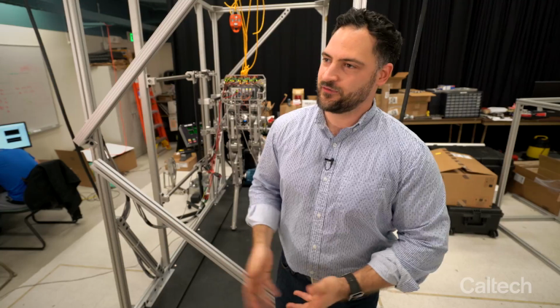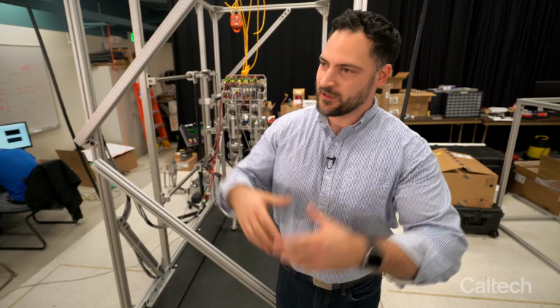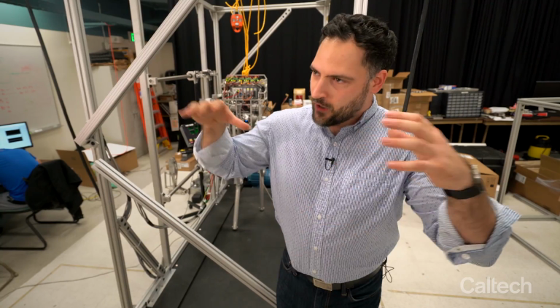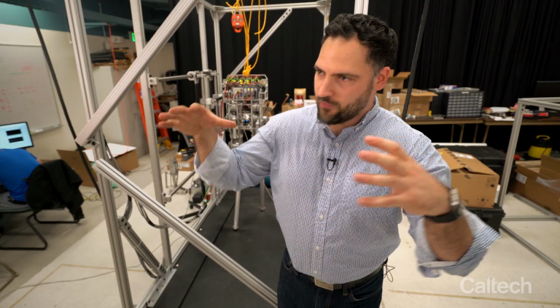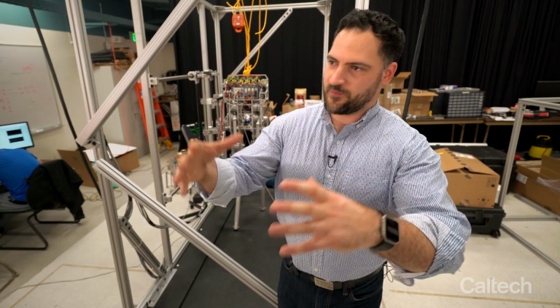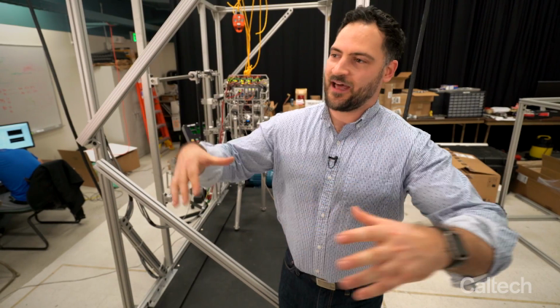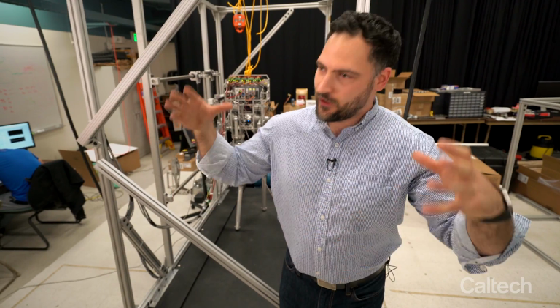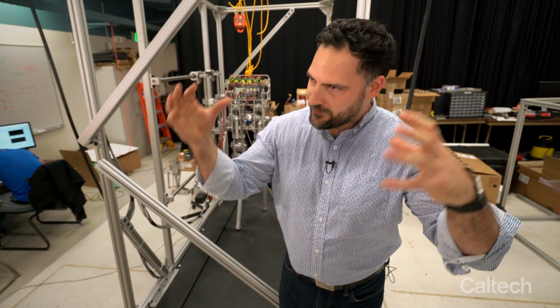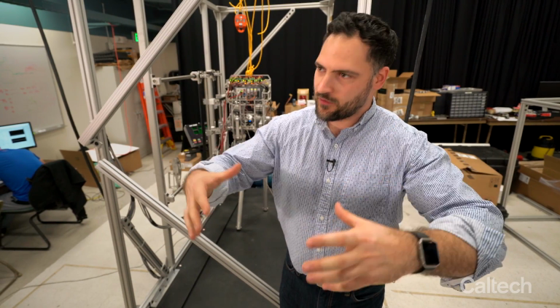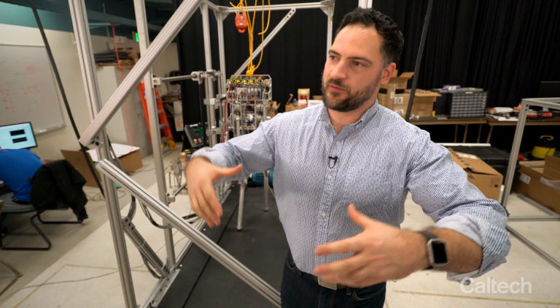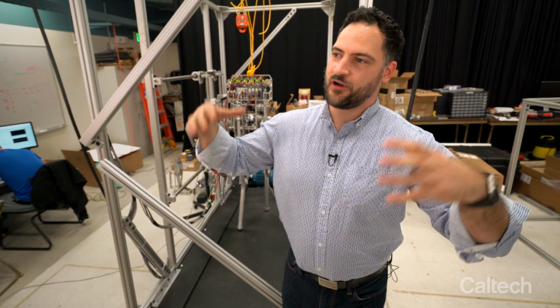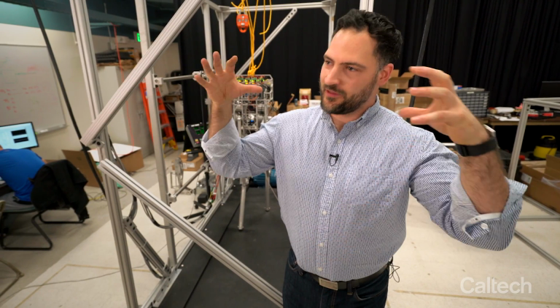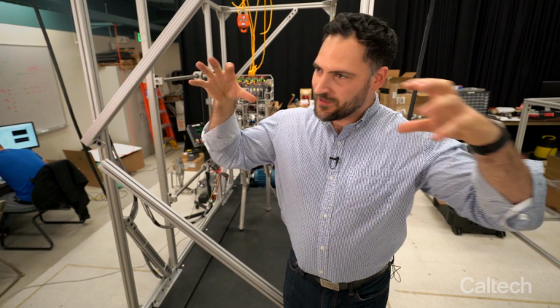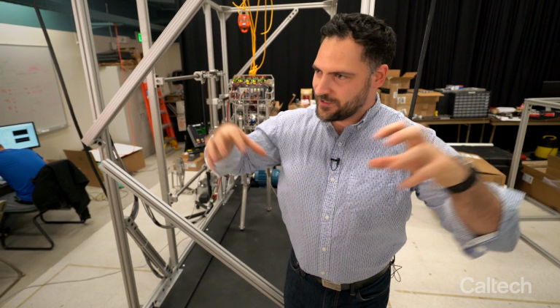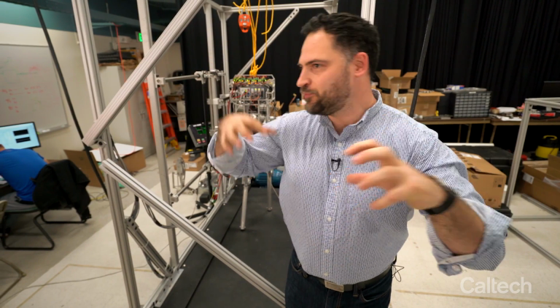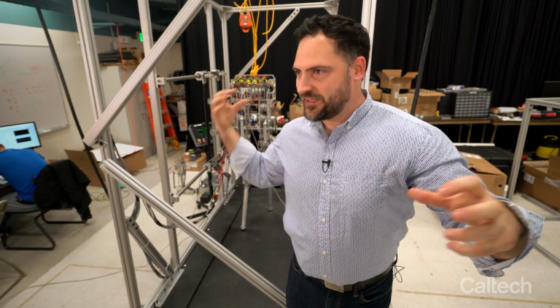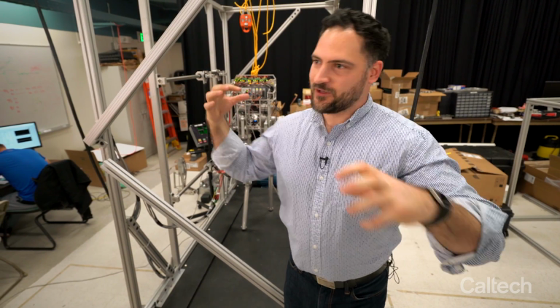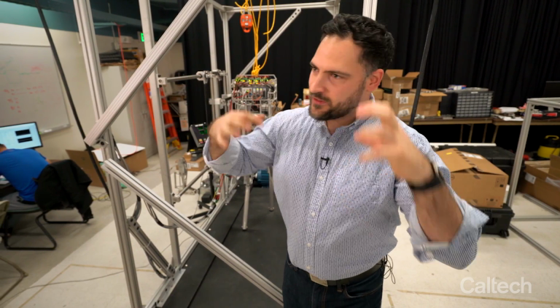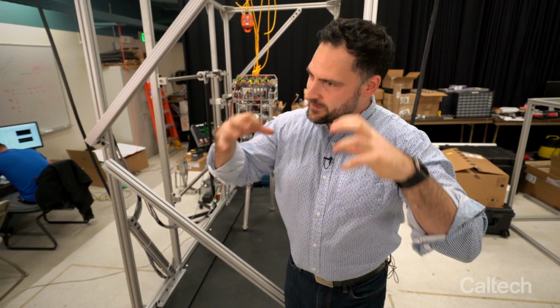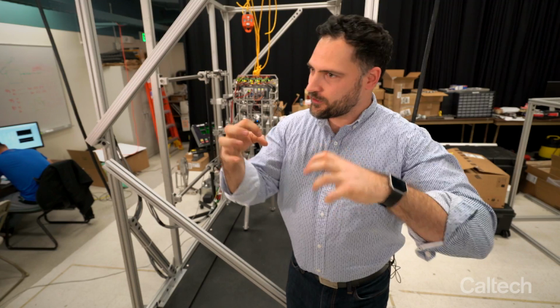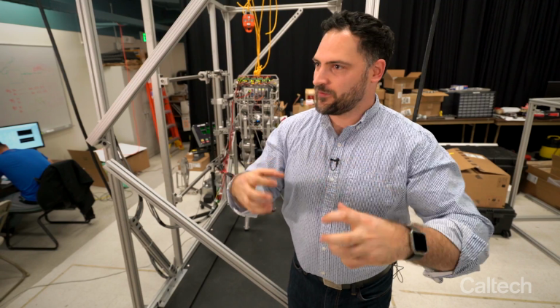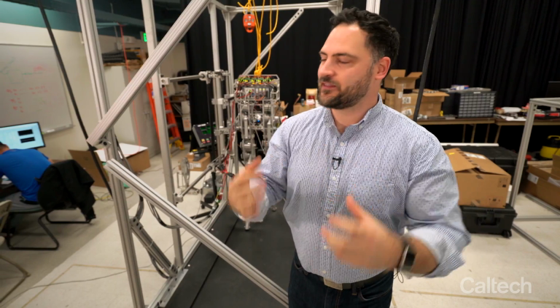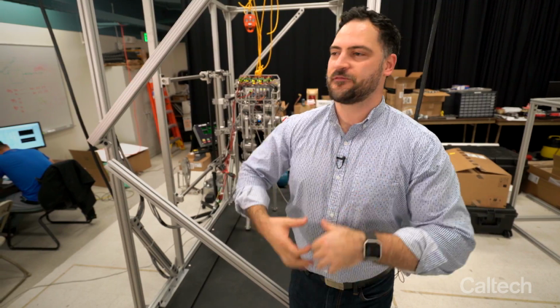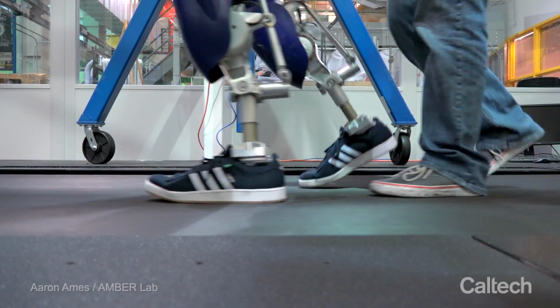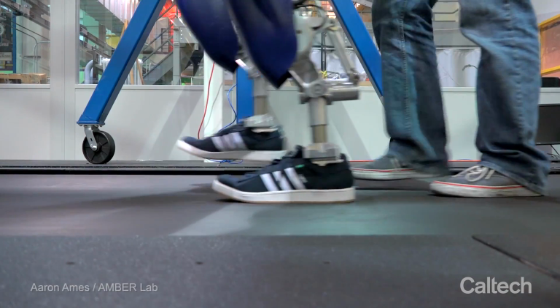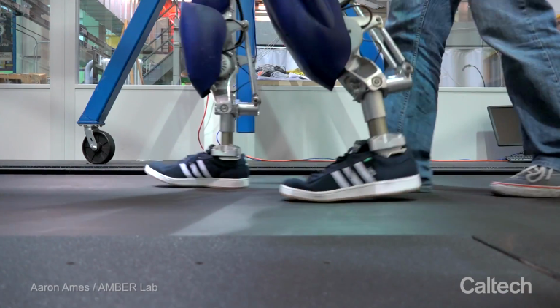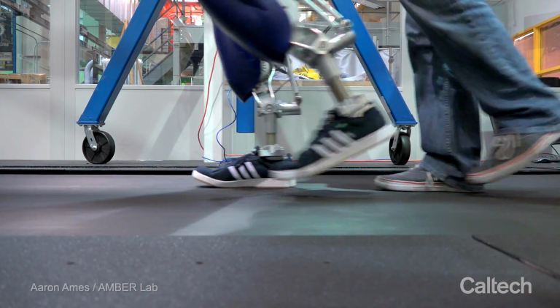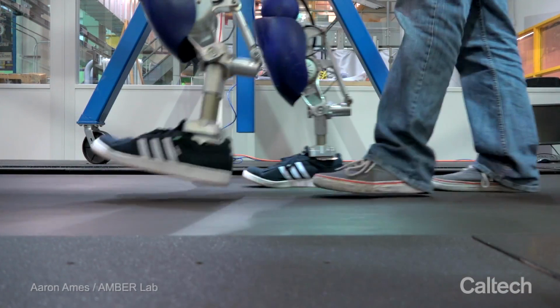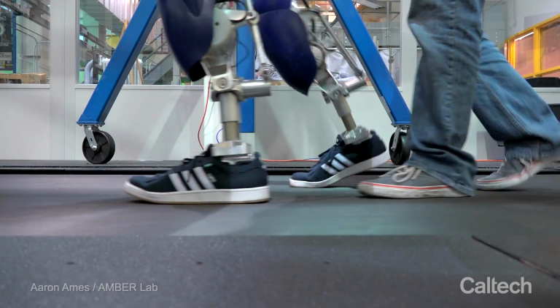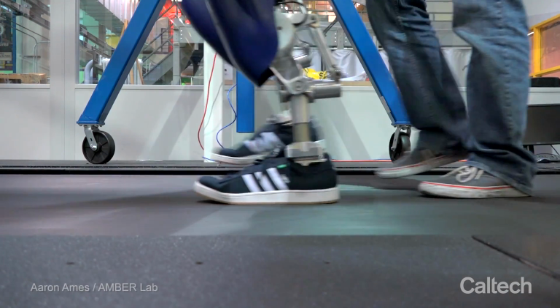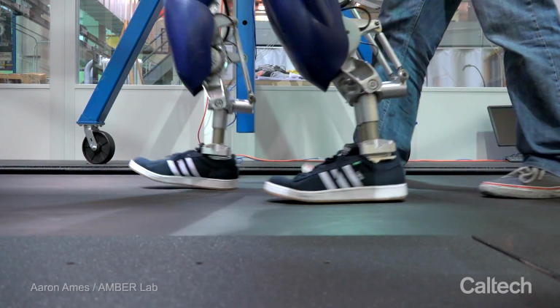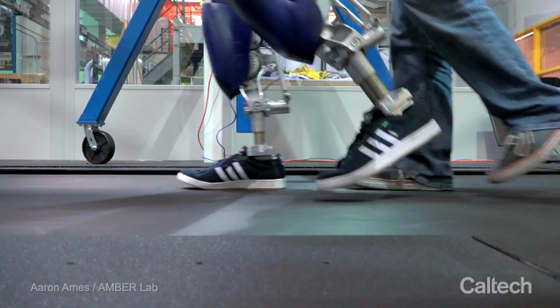How do you take all this math and all these algorithms and all these bits and ones and zeros and make this fluid, elegant motion that comes out the back end?